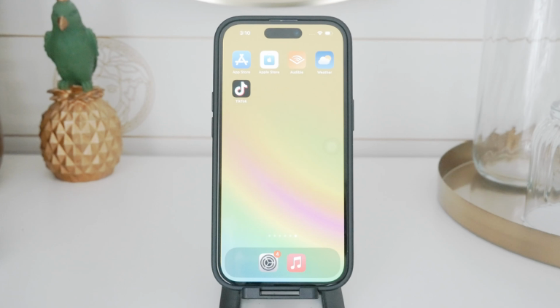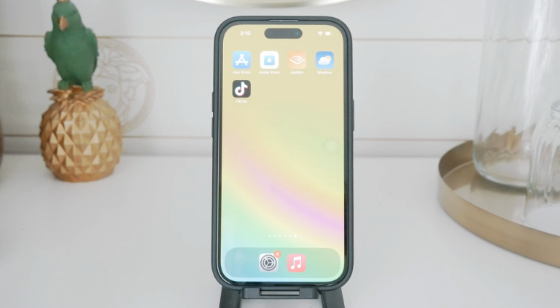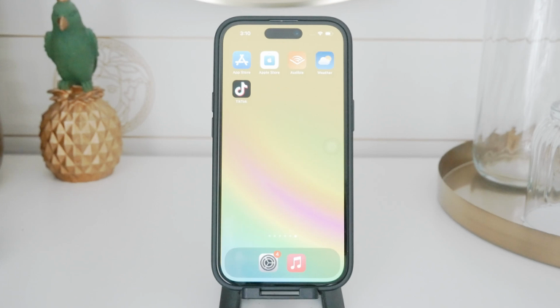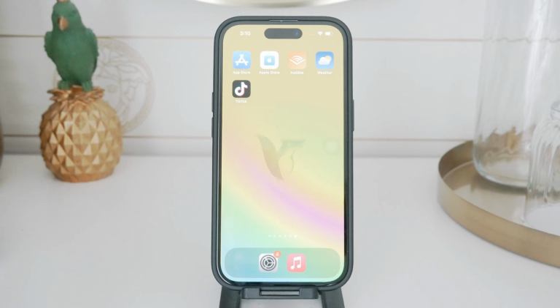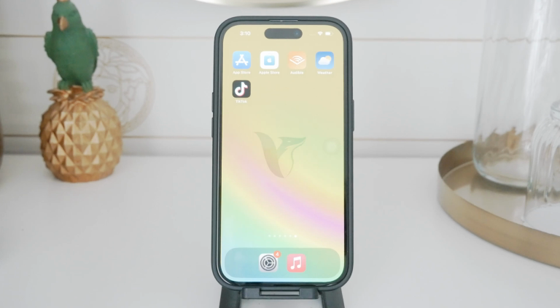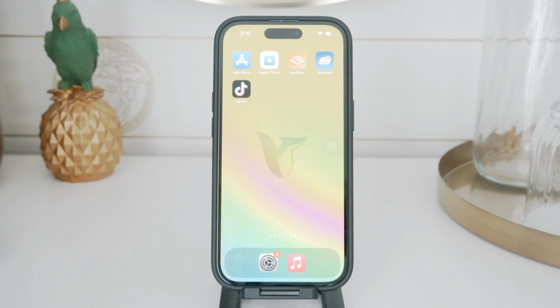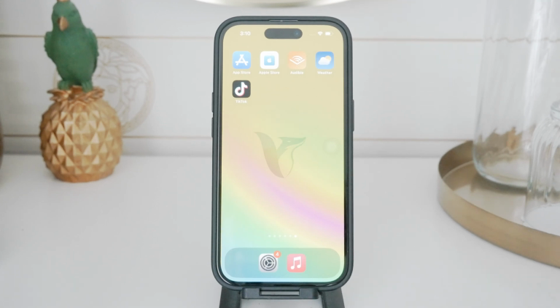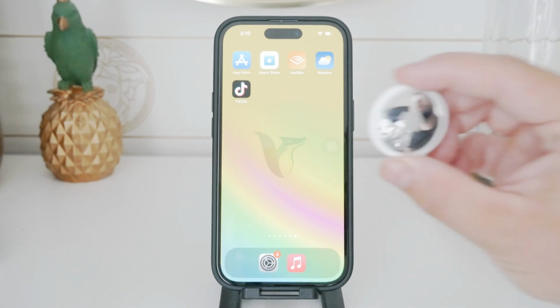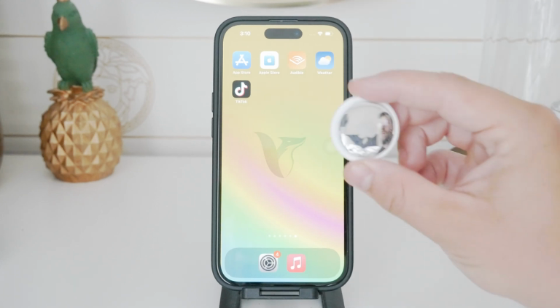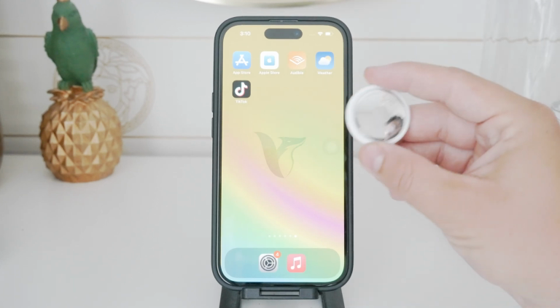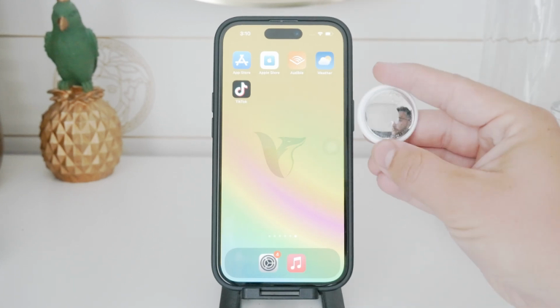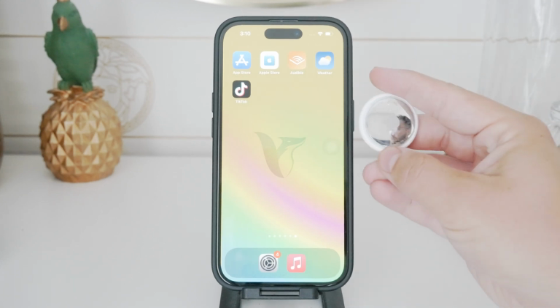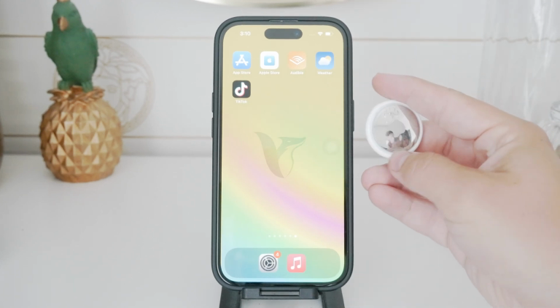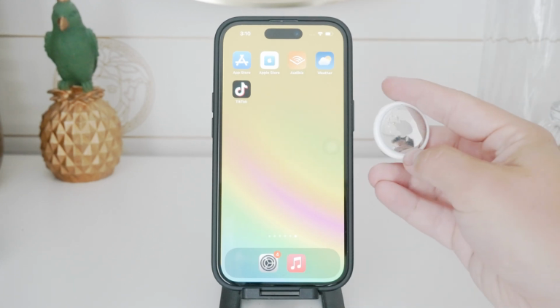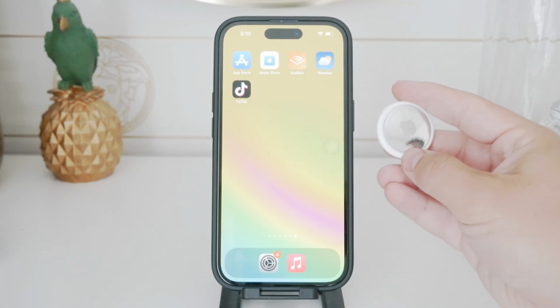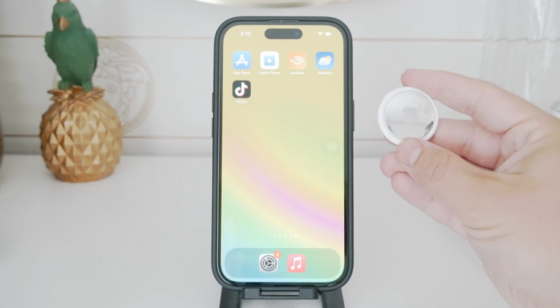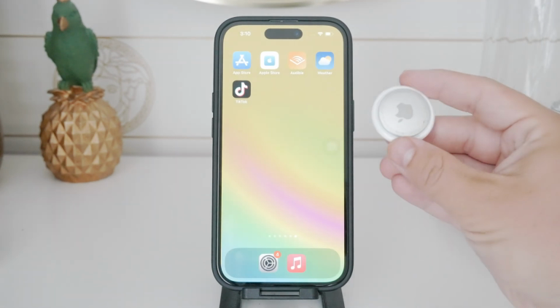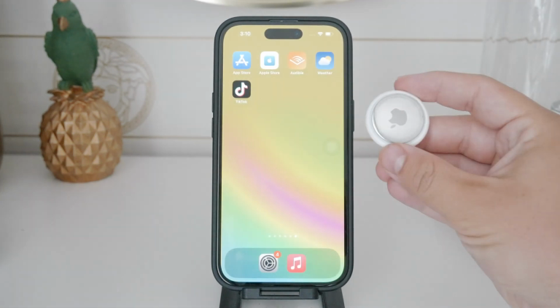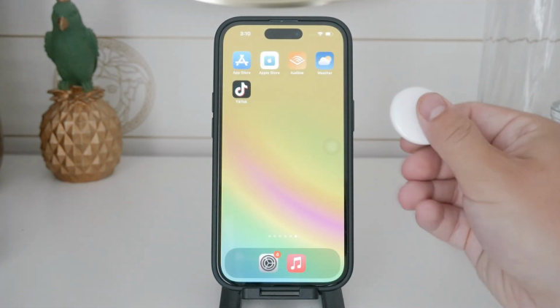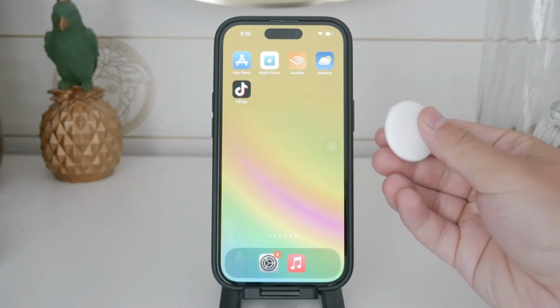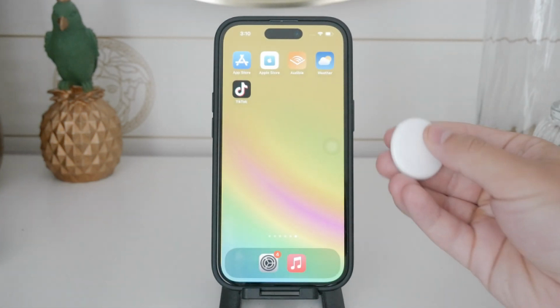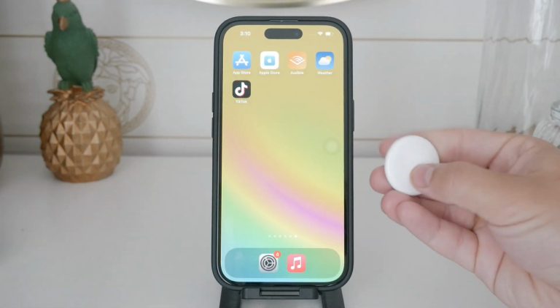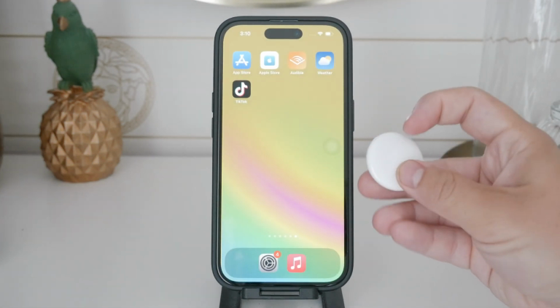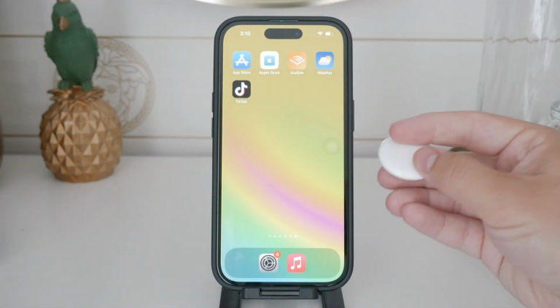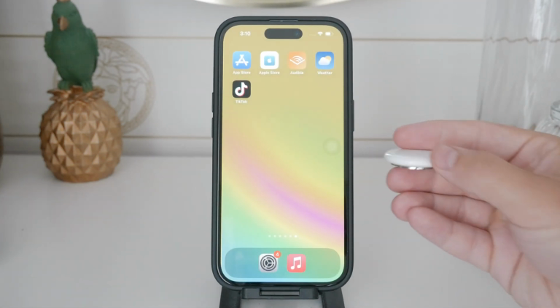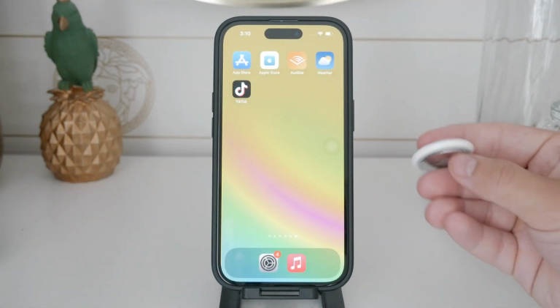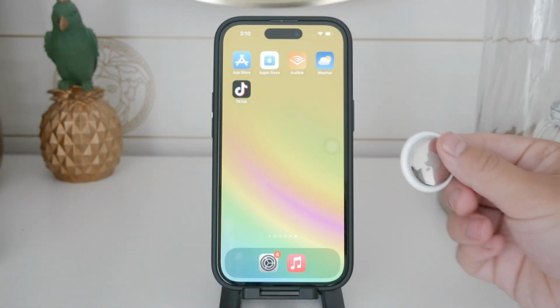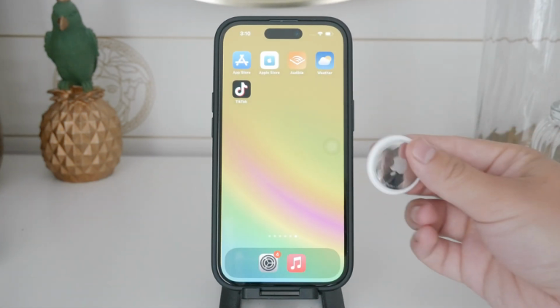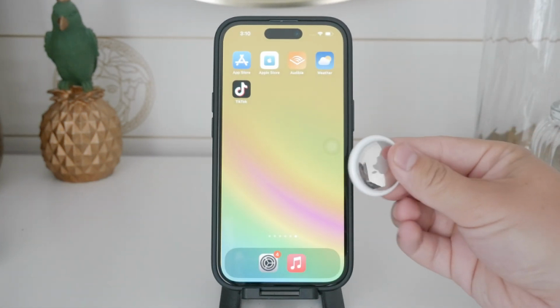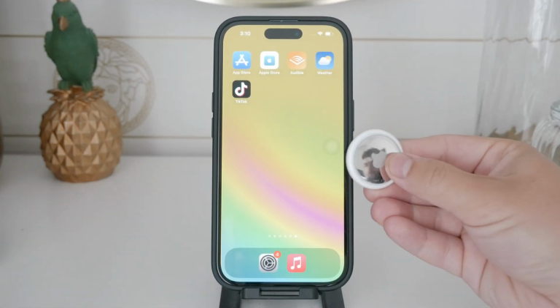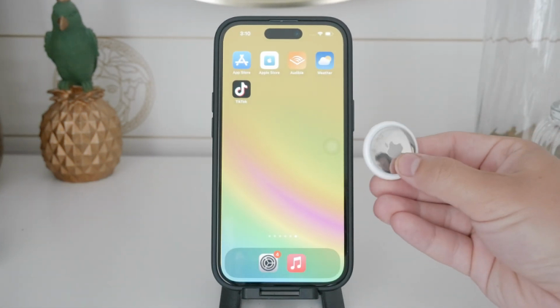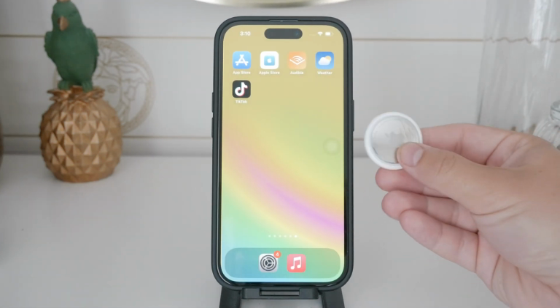Hello and welcome to Foxtech. In today's video, I'm going to talk about how to disable the speaker on an AirTag.